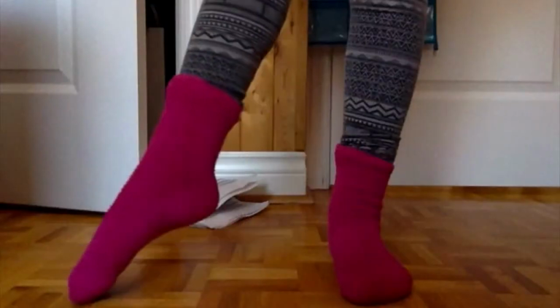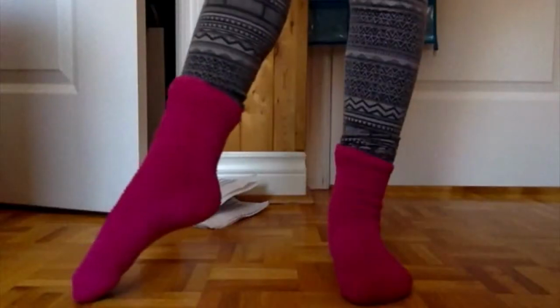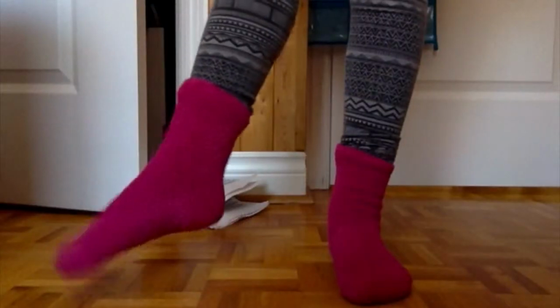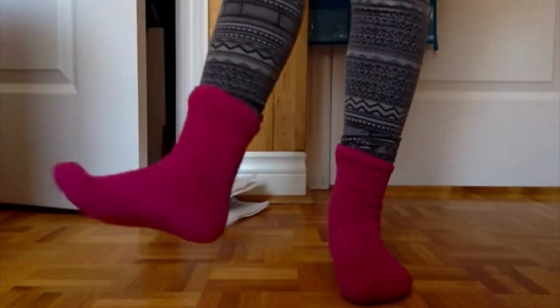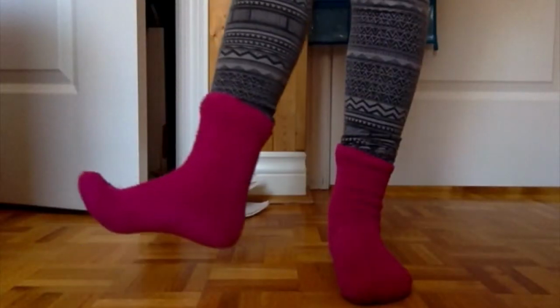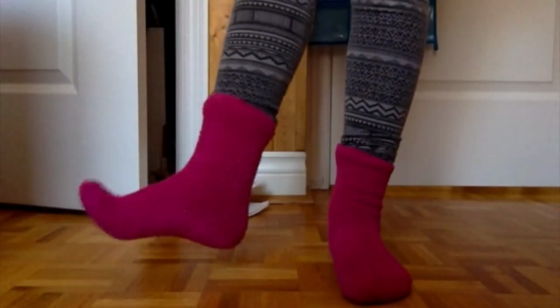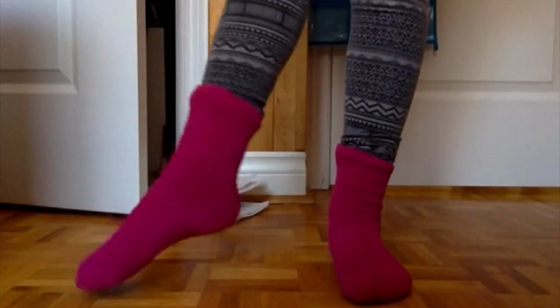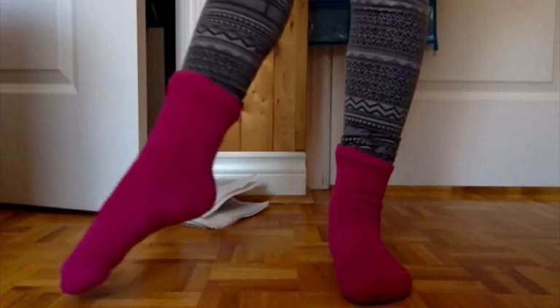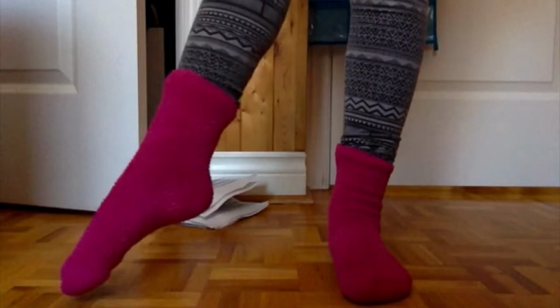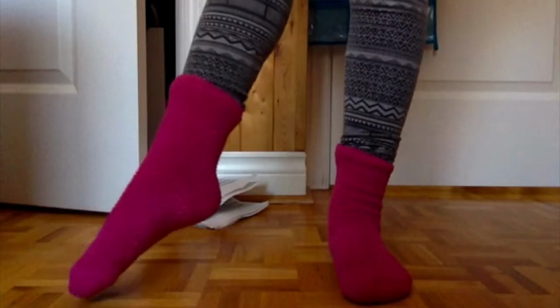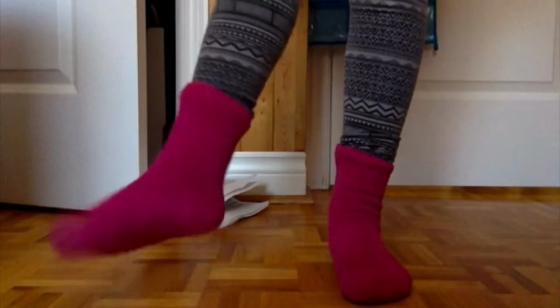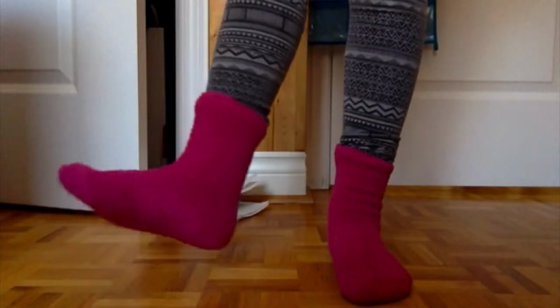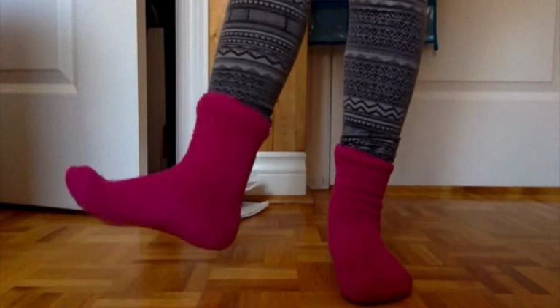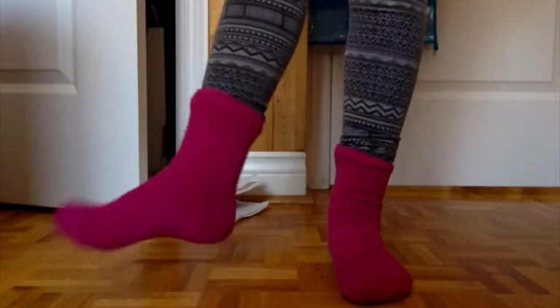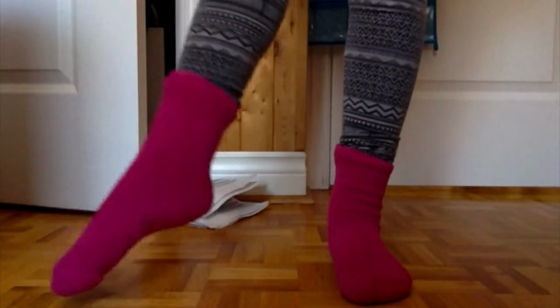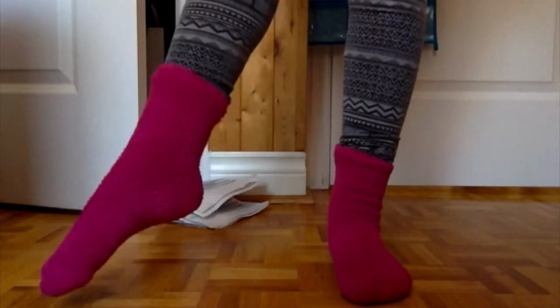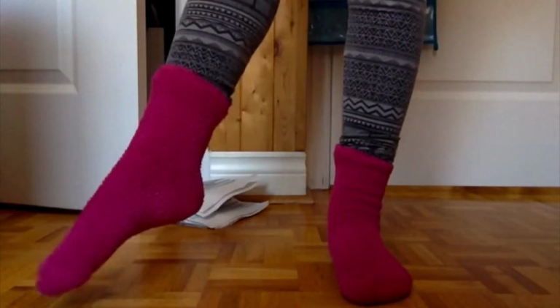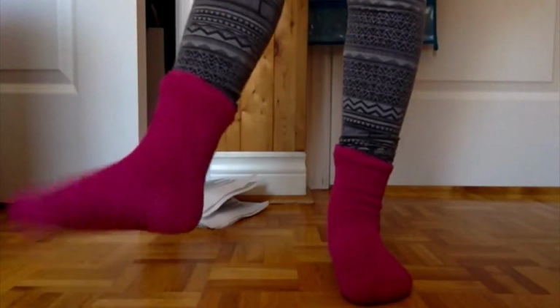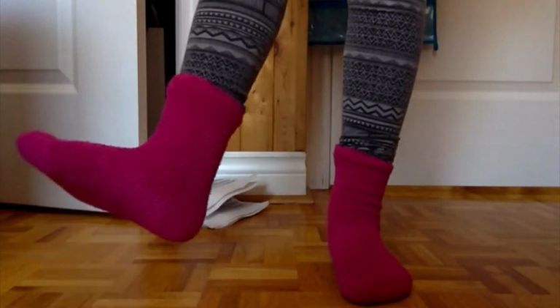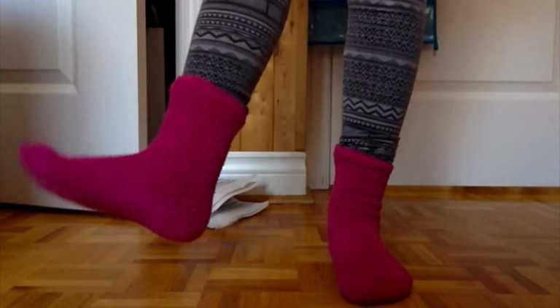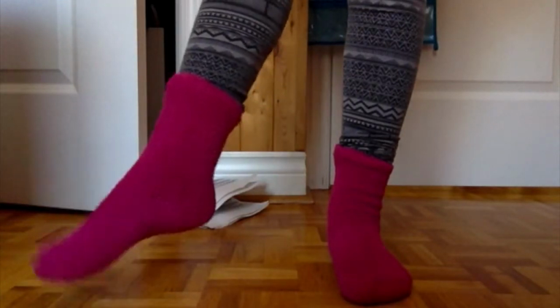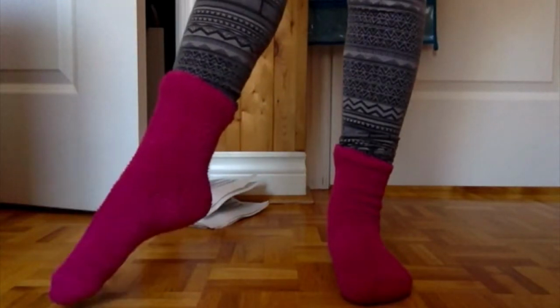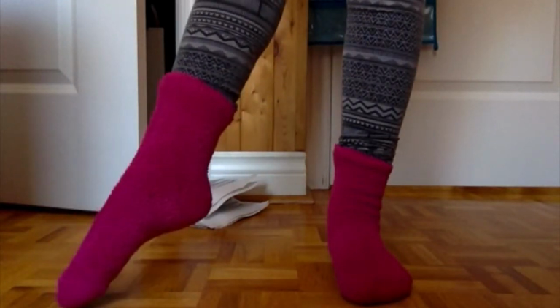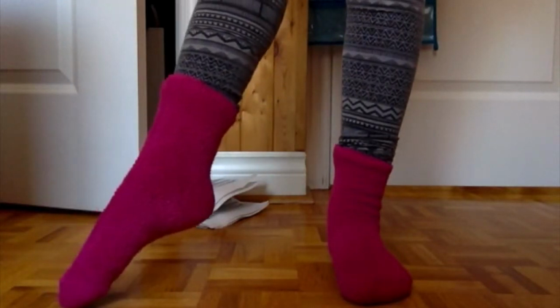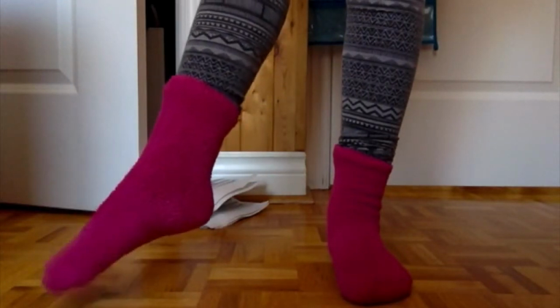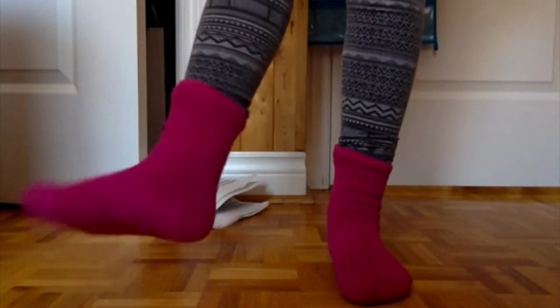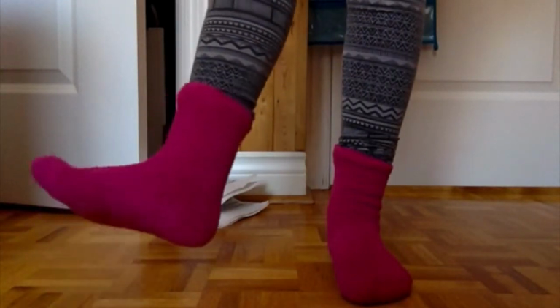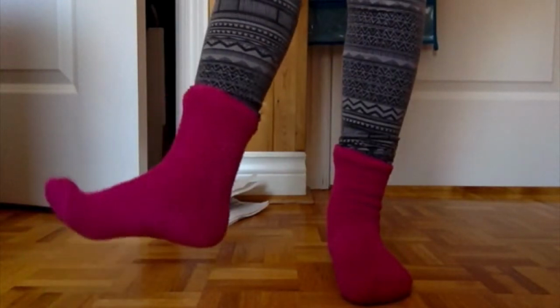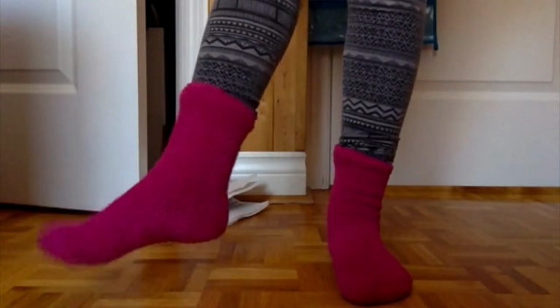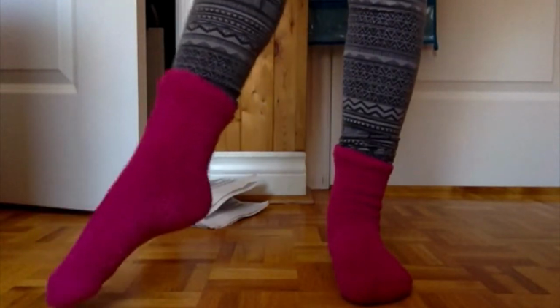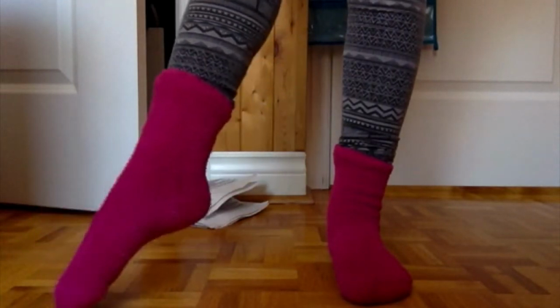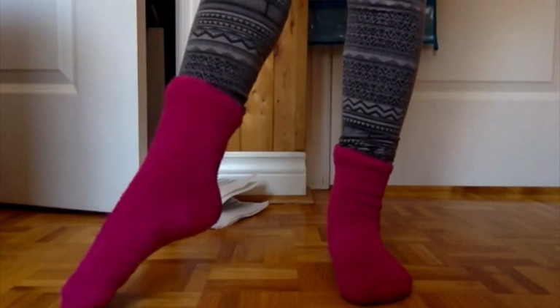You can also stand up and point. I prefer standing up rather than sitting down.